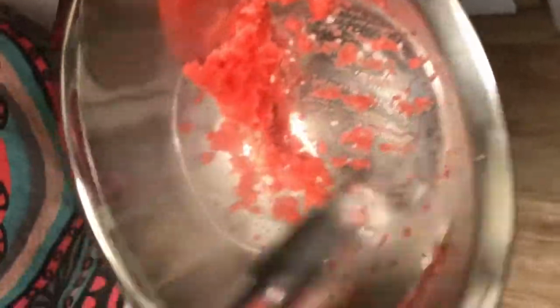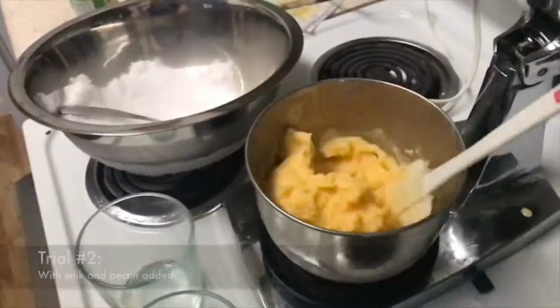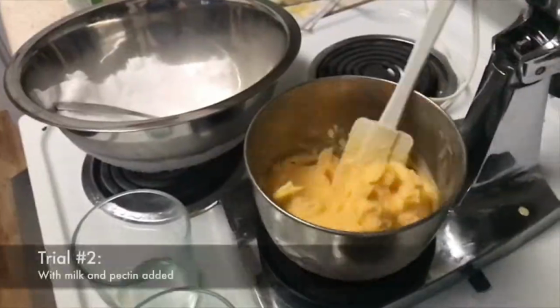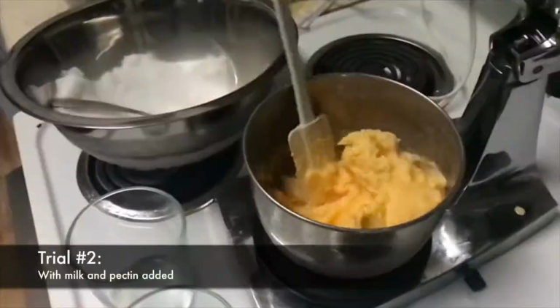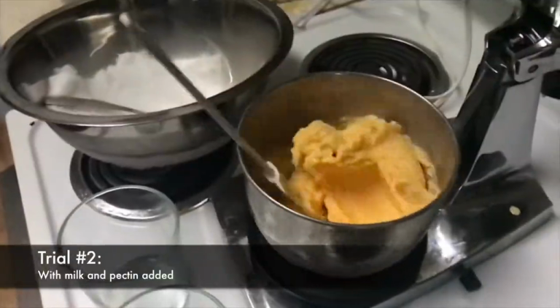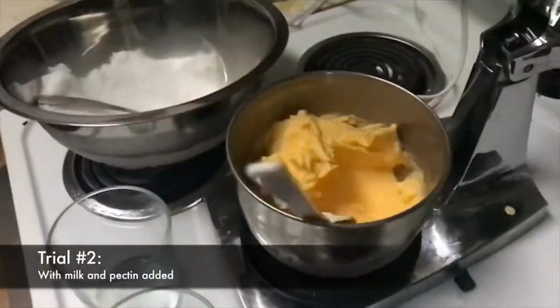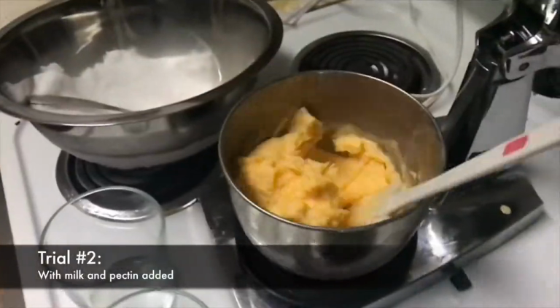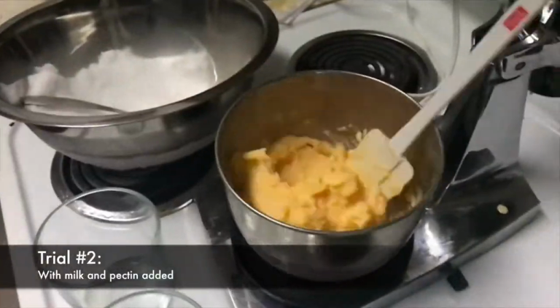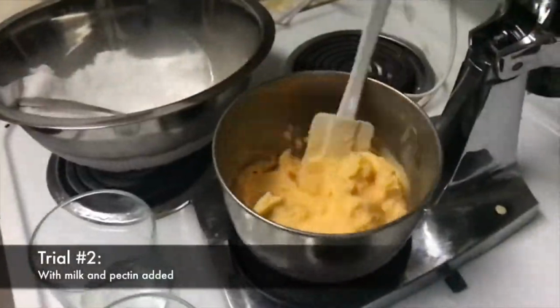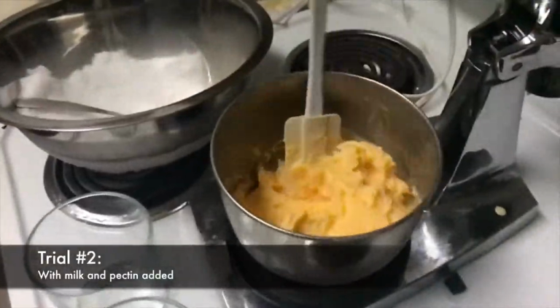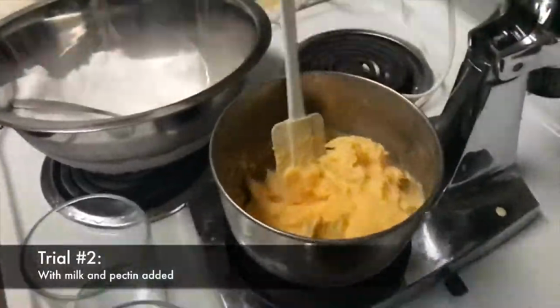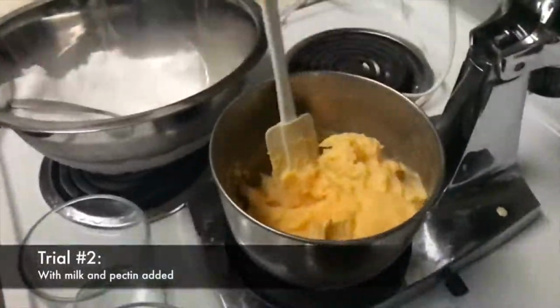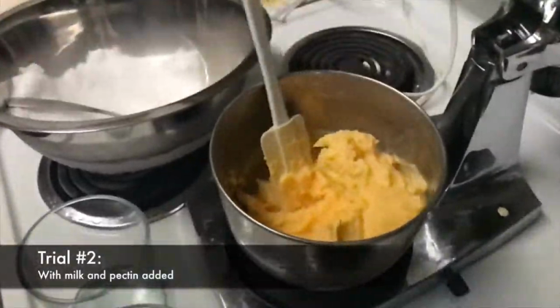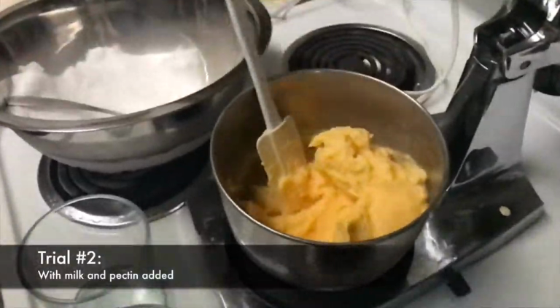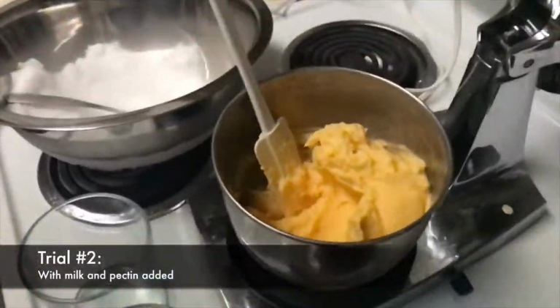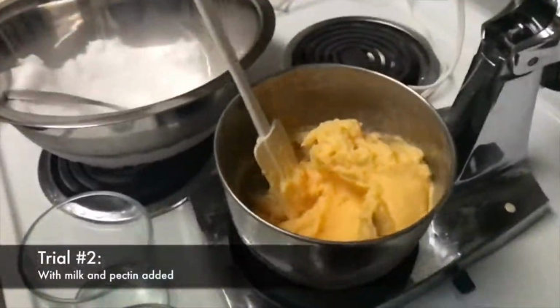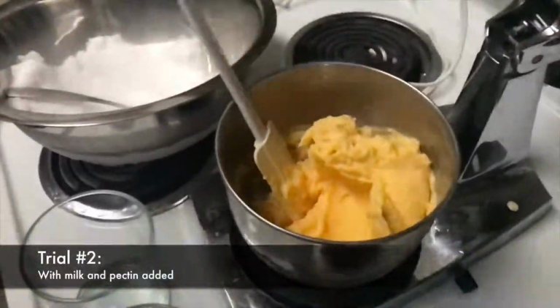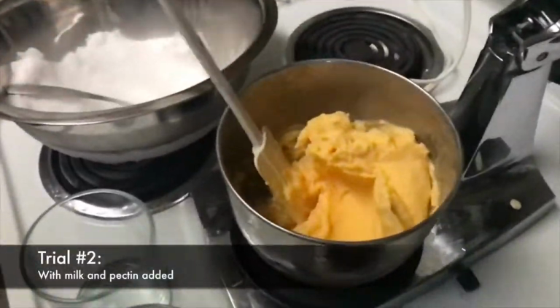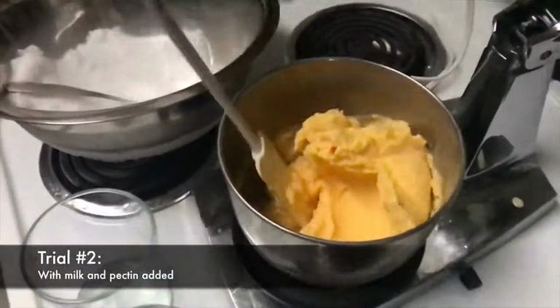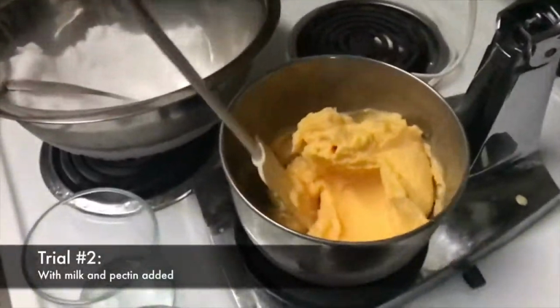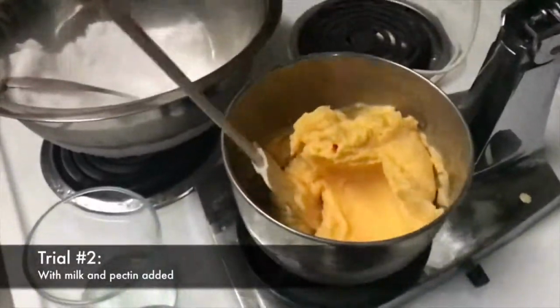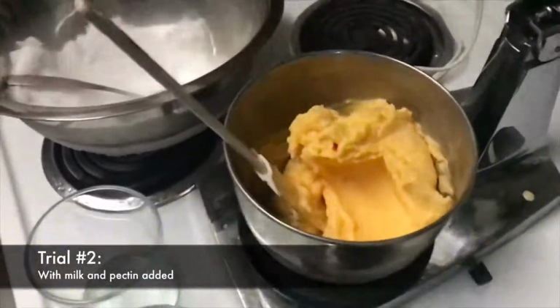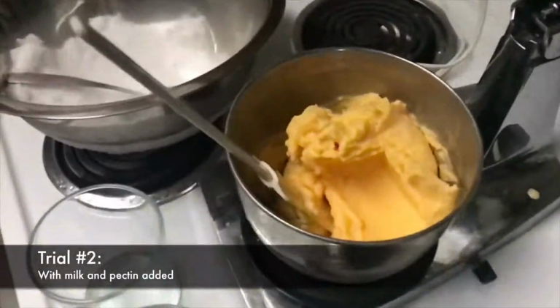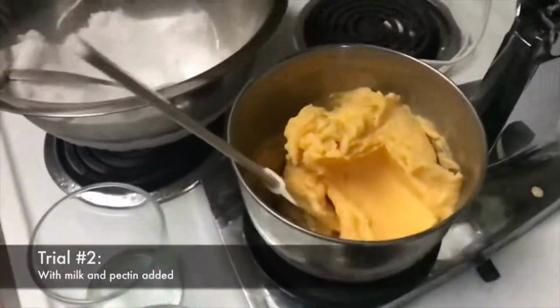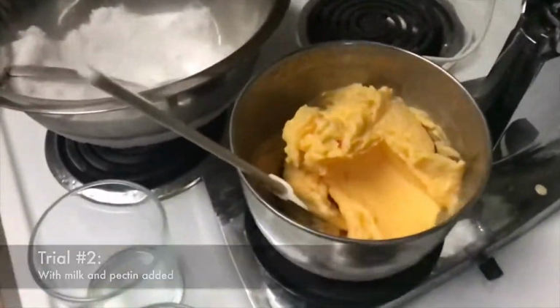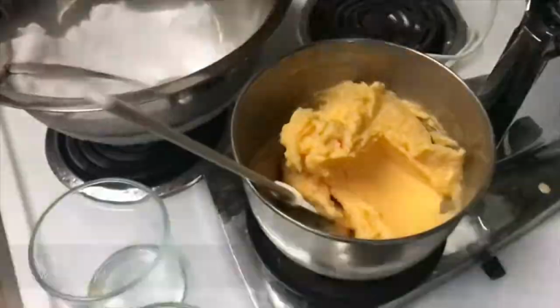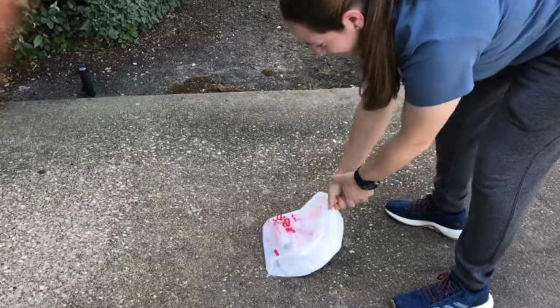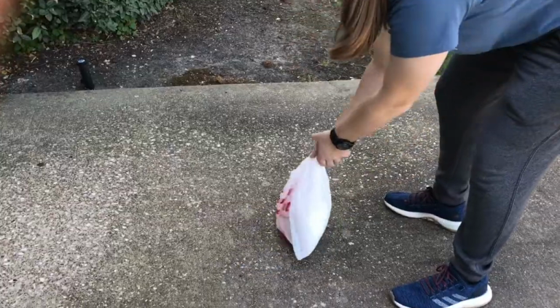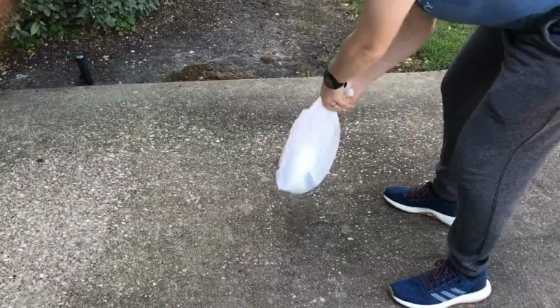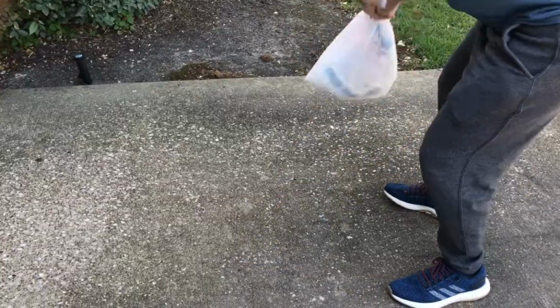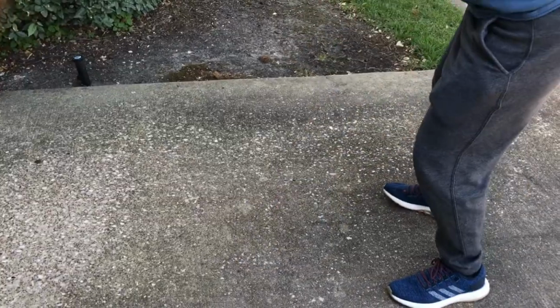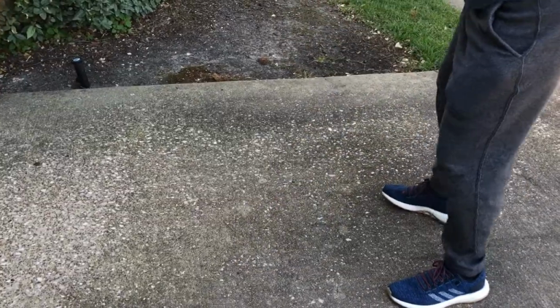For our second trial, we substituted milk and pectin in for water, making the consistency of our final result much smoother.